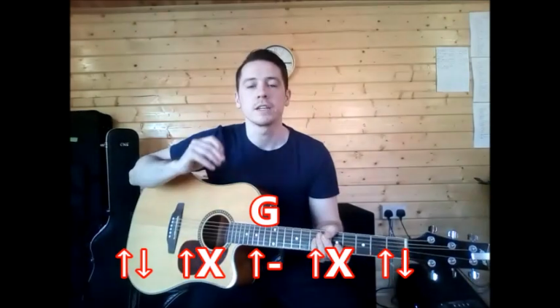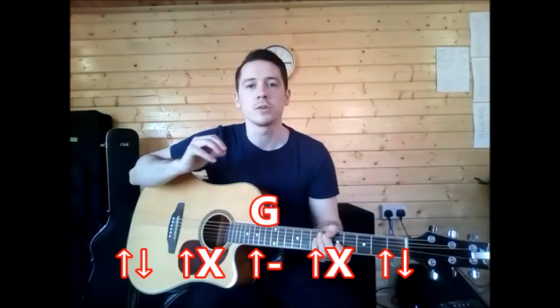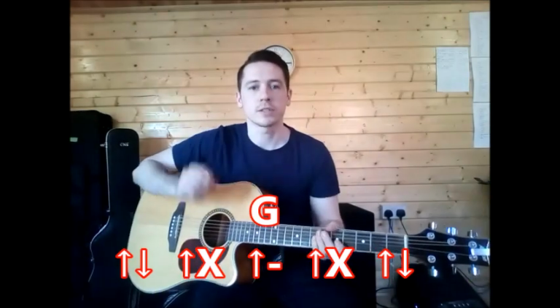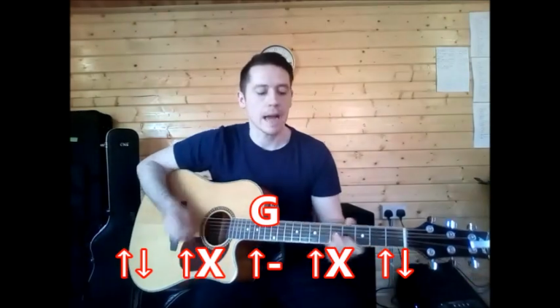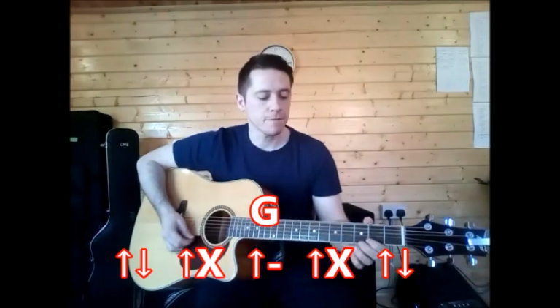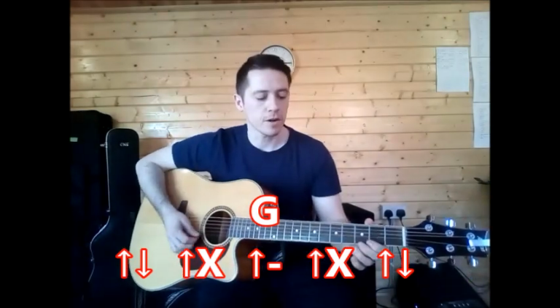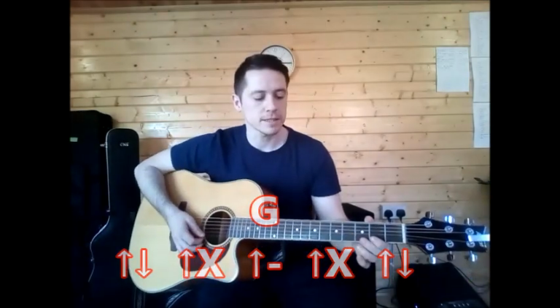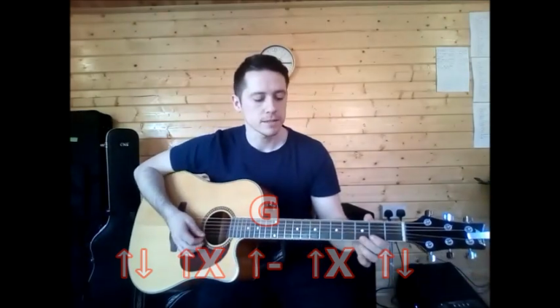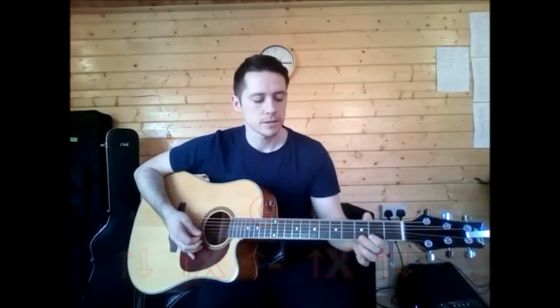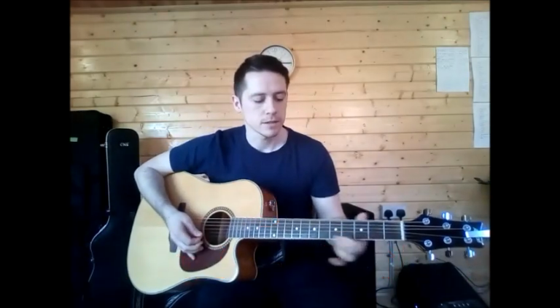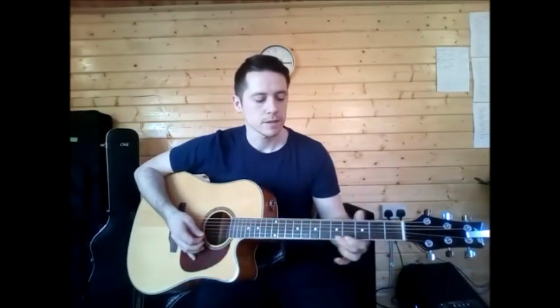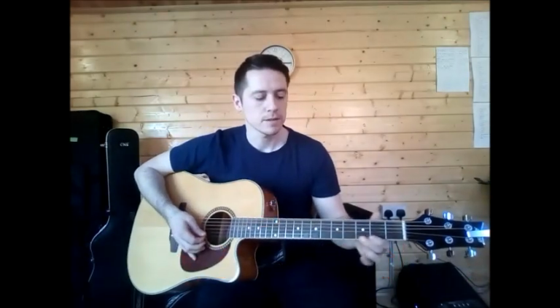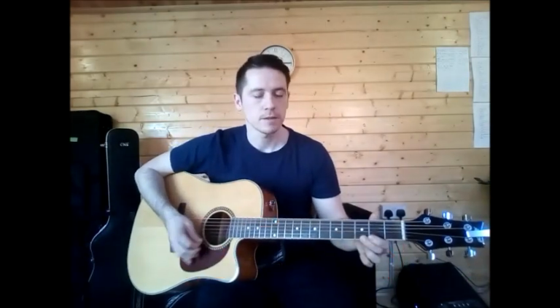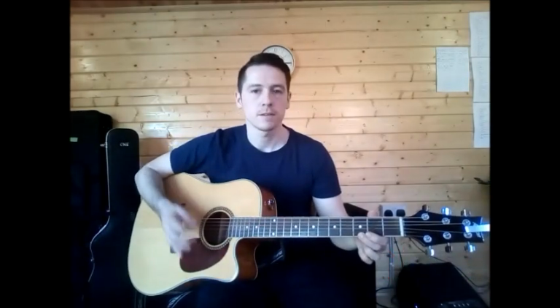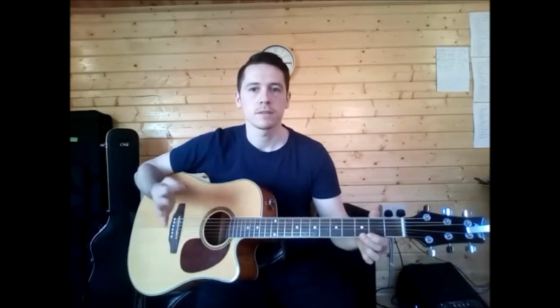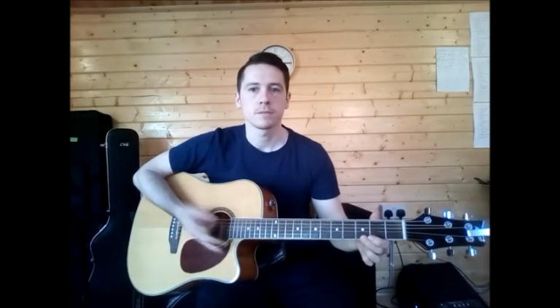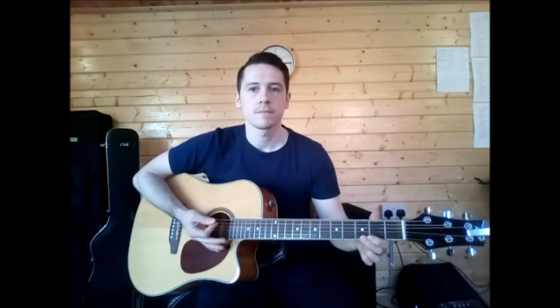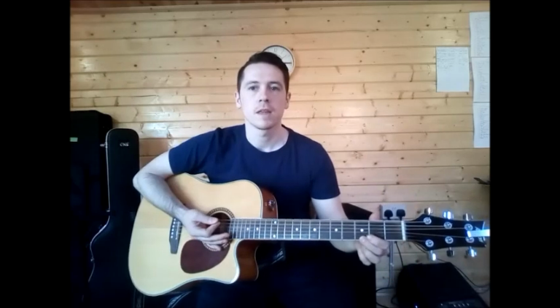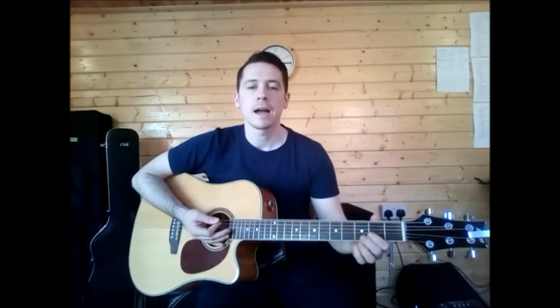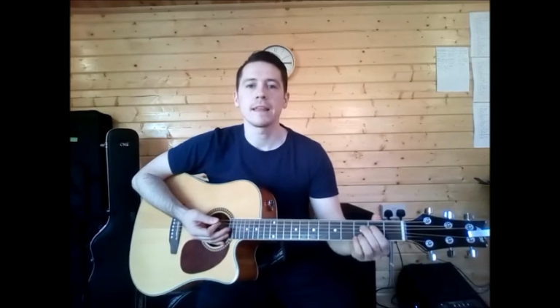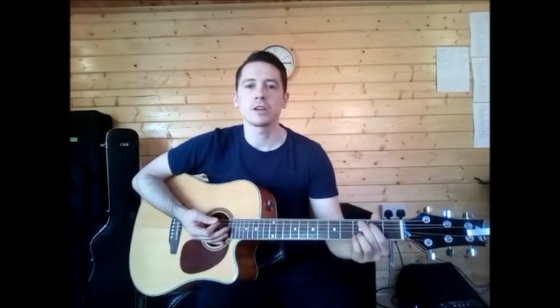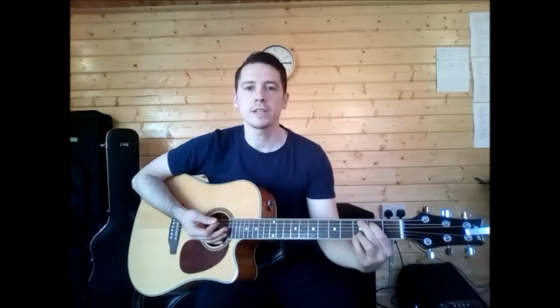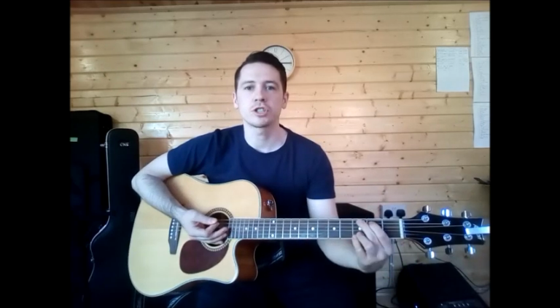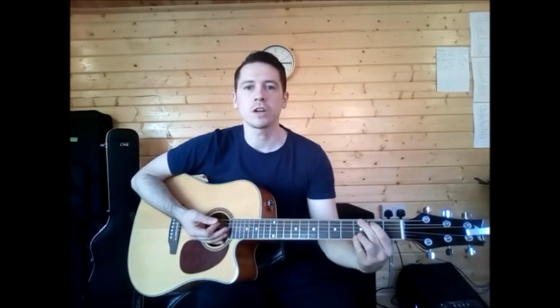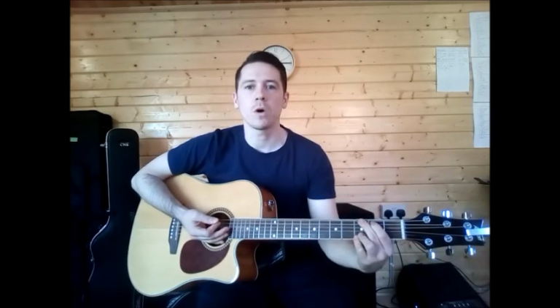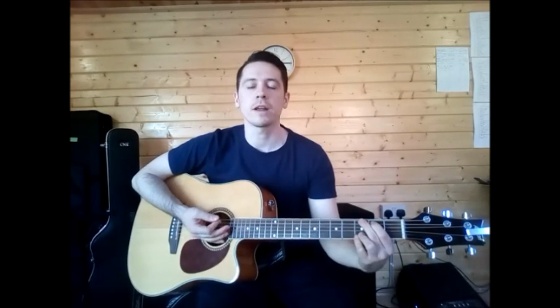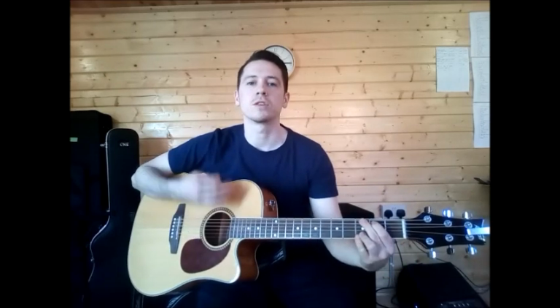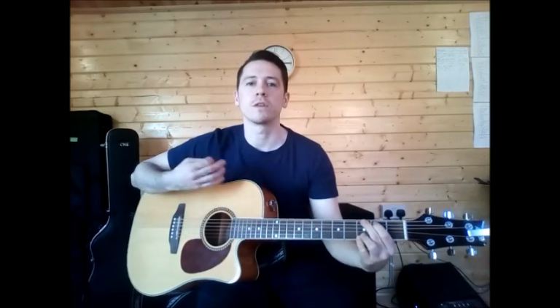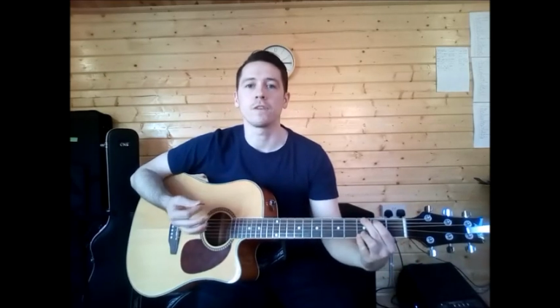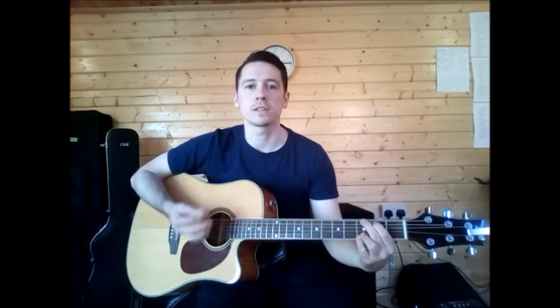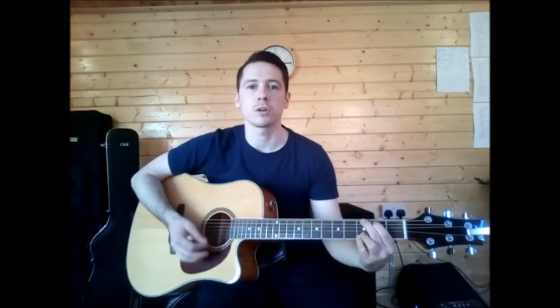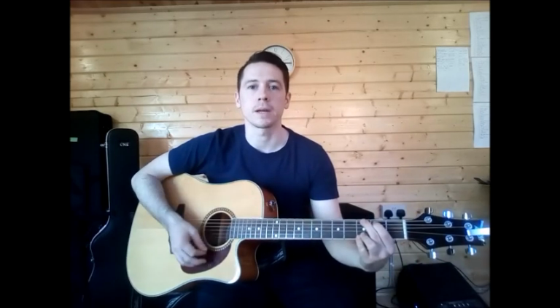You do your tab first and then you go into your G chord and do the full strumming.